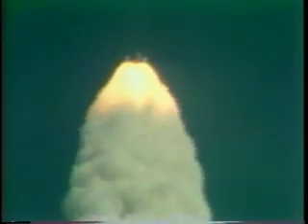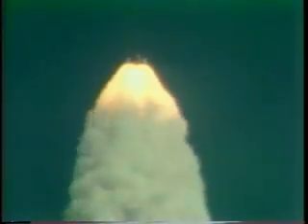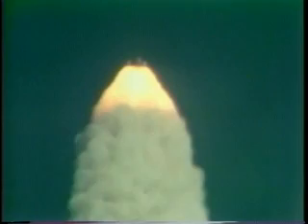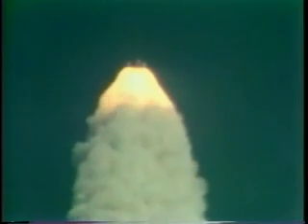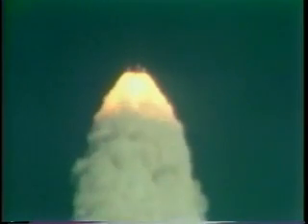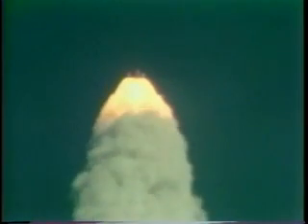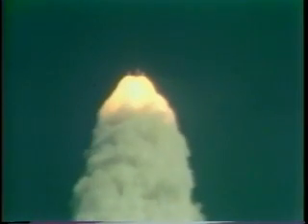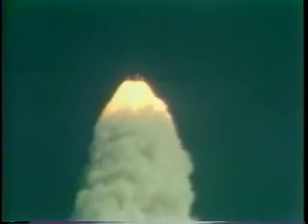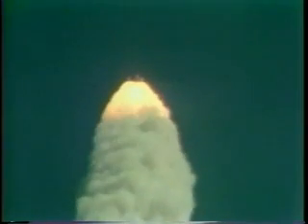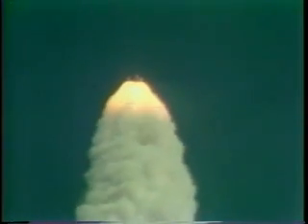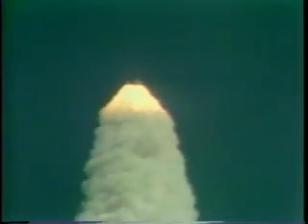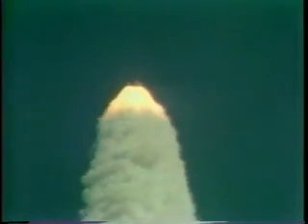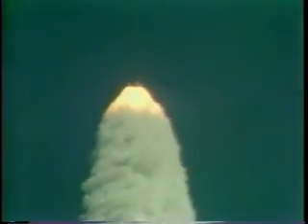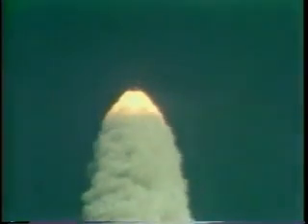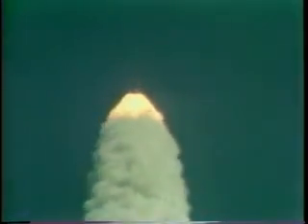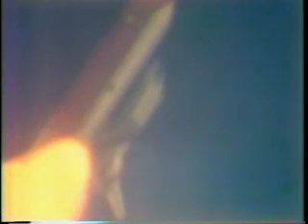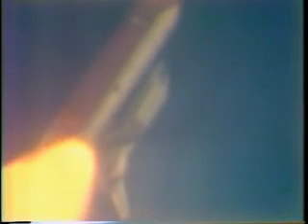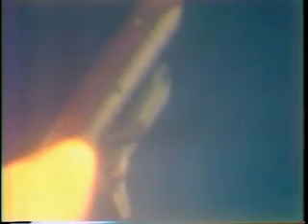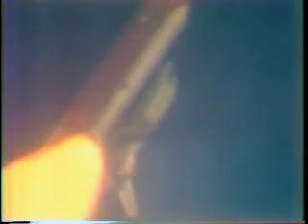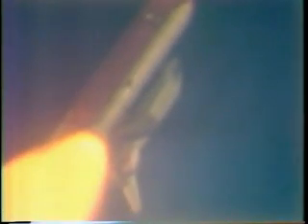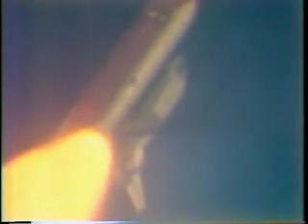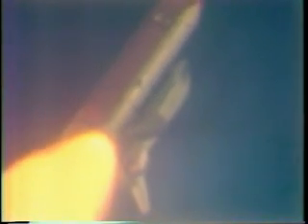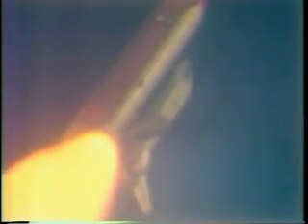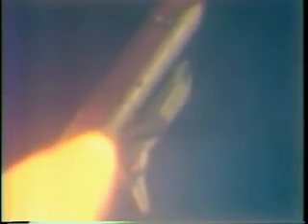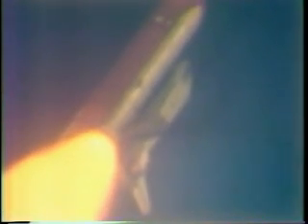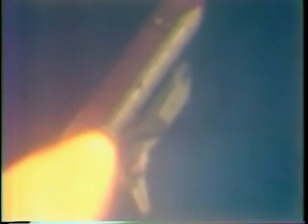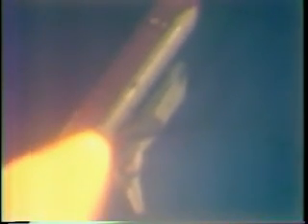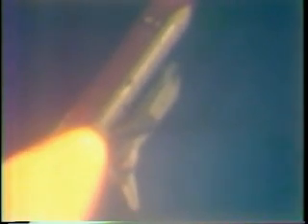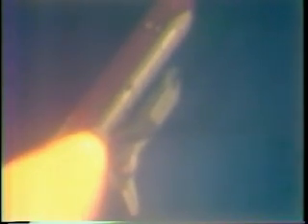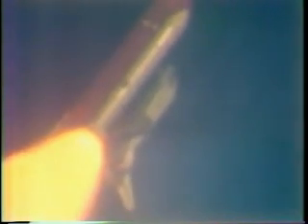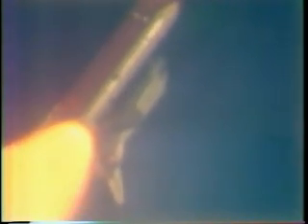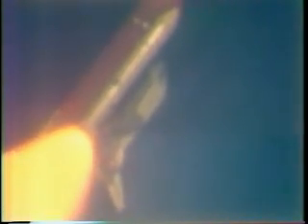Mark, one minute ten seconds. Columbia now seven nautical miles in altitude, four nautical miles down range. Velocity now reading 2,700 feet per second.